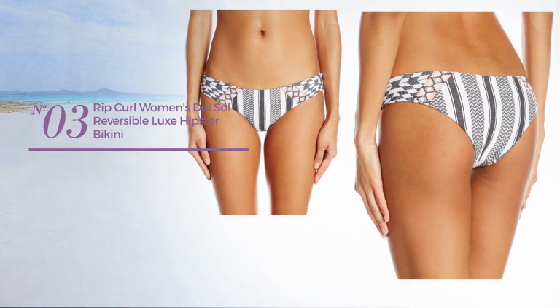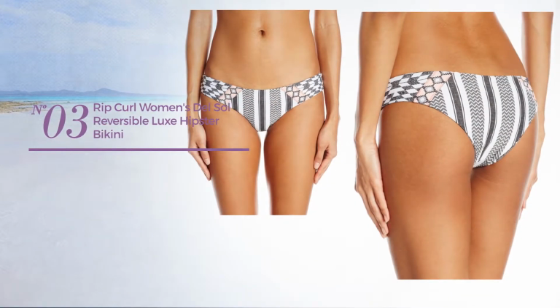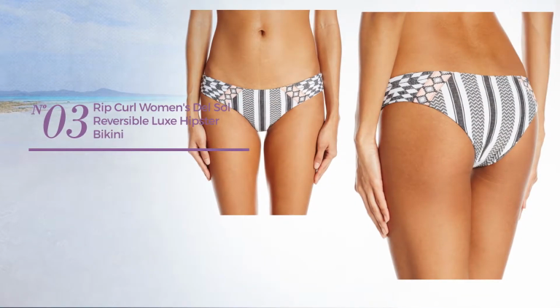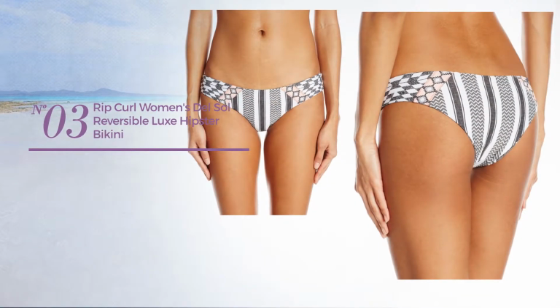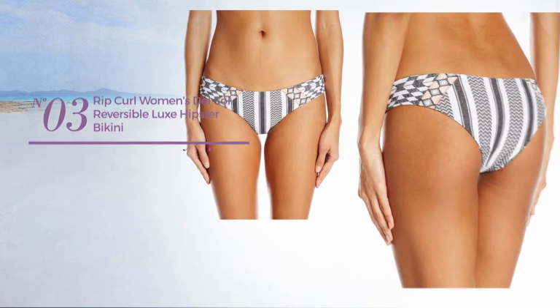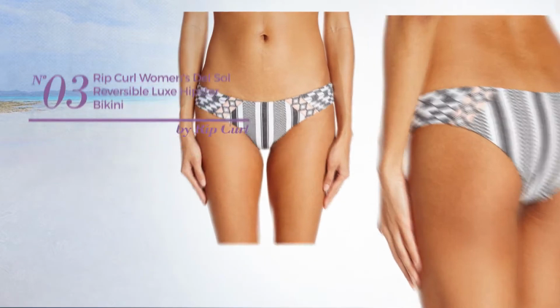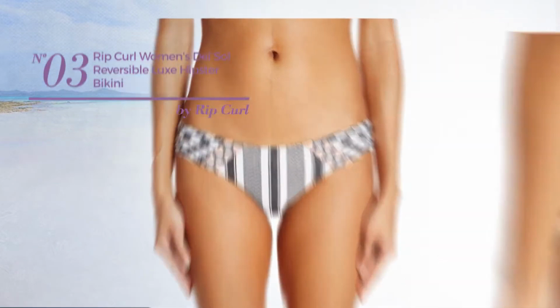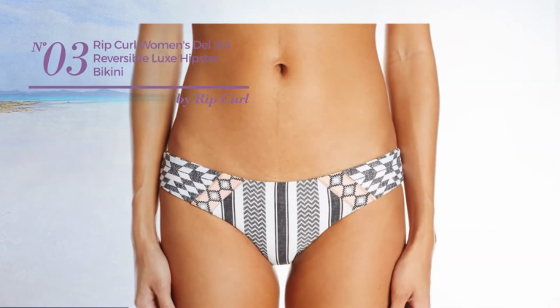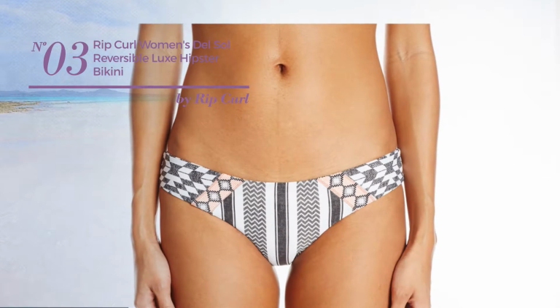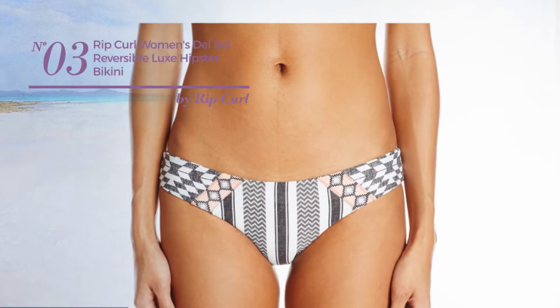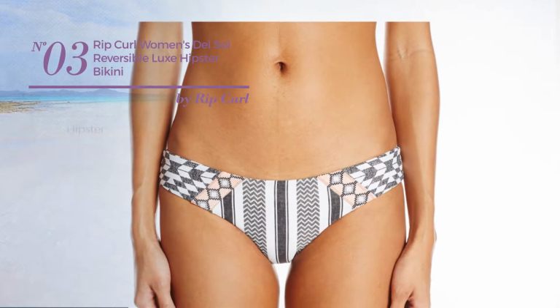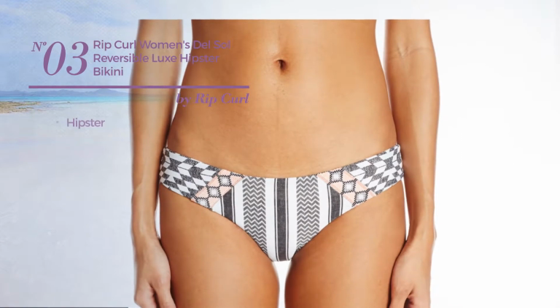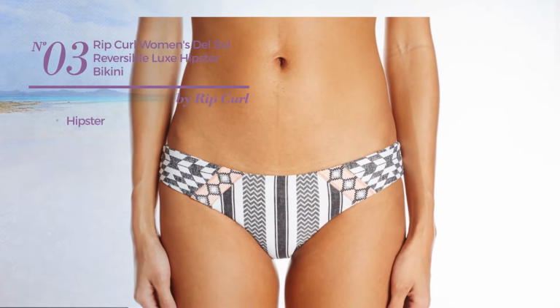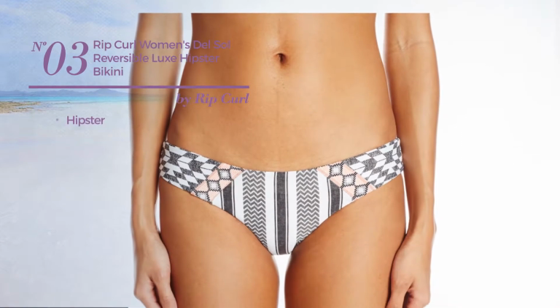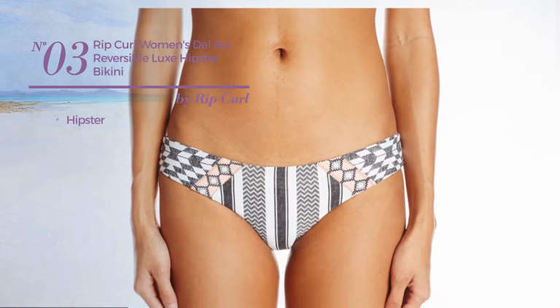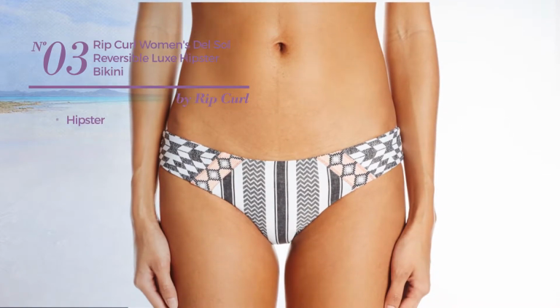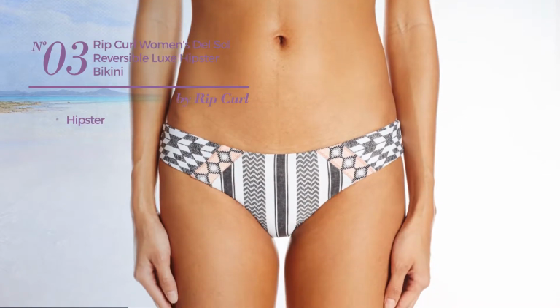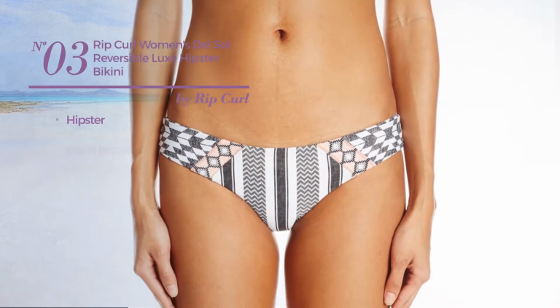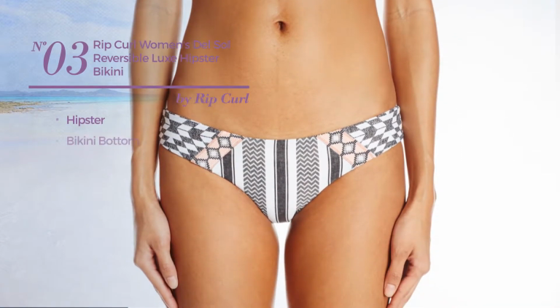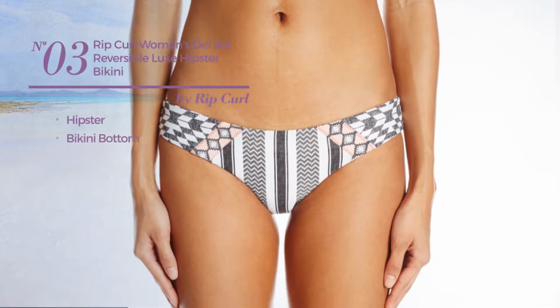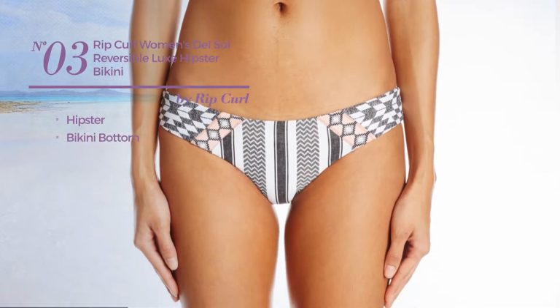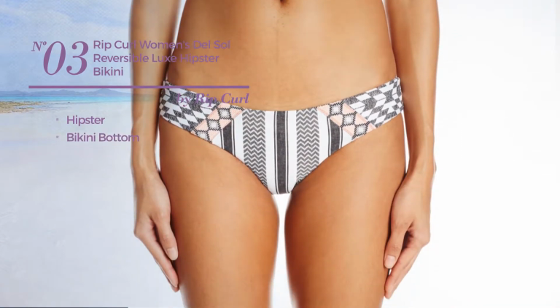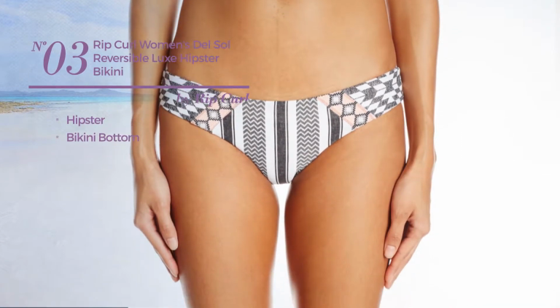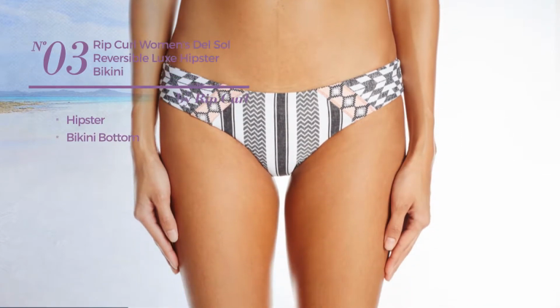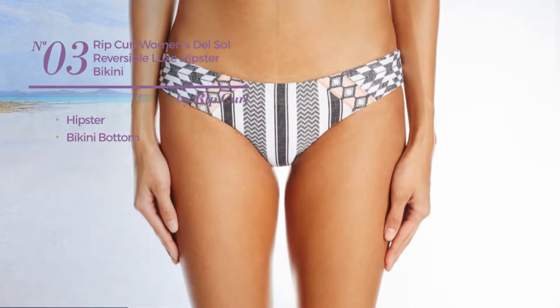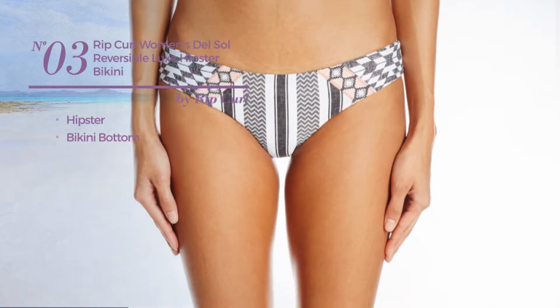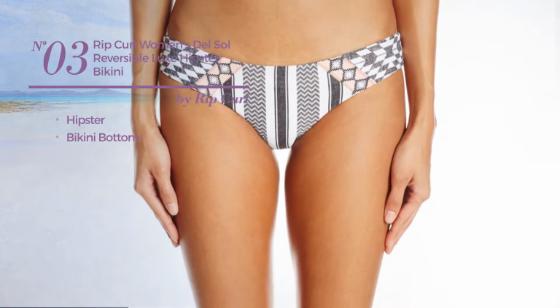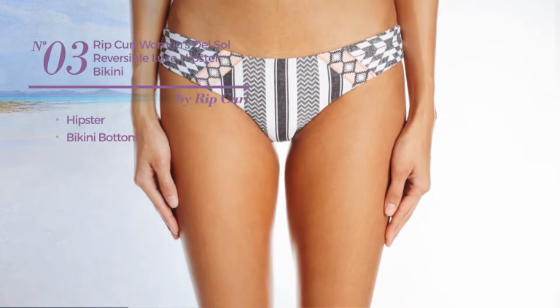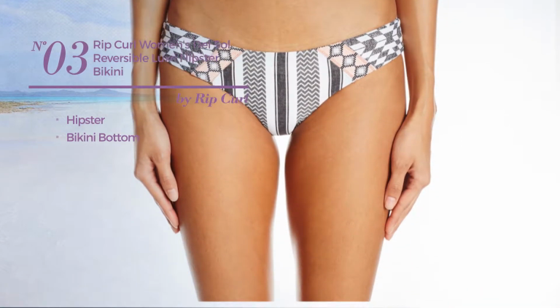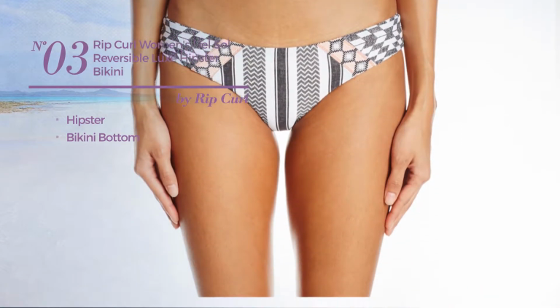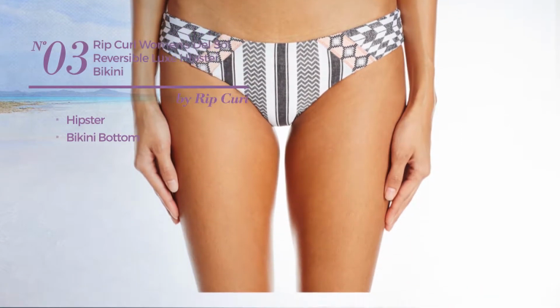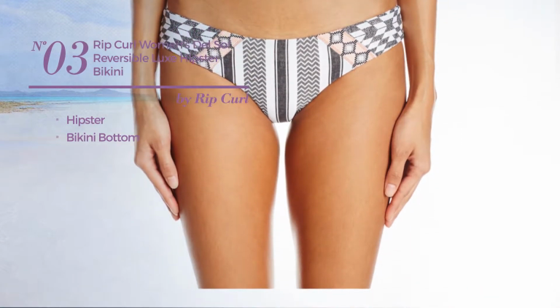Number 3. Featuring a hipster with a bikini bottom. Available in 2 colors.